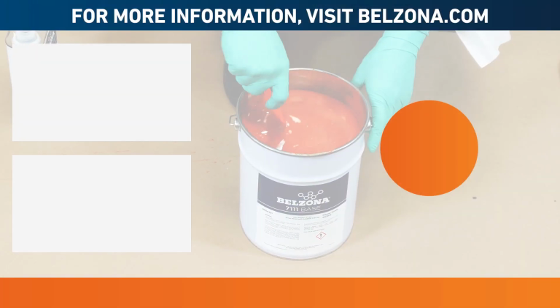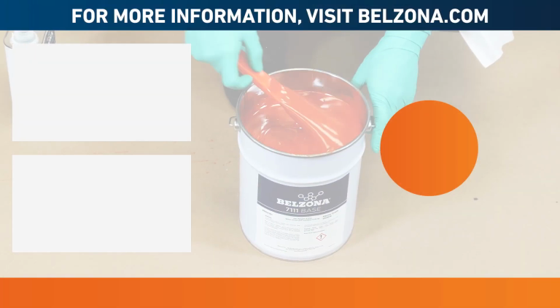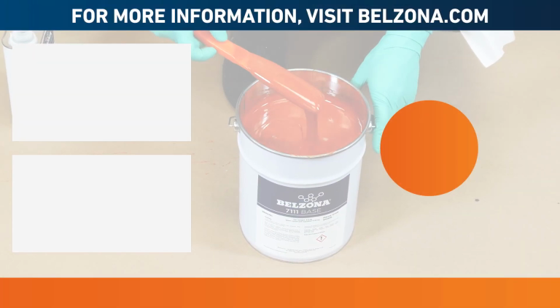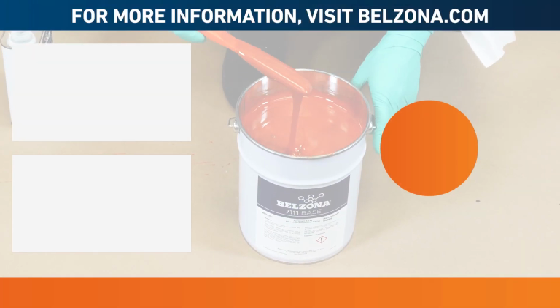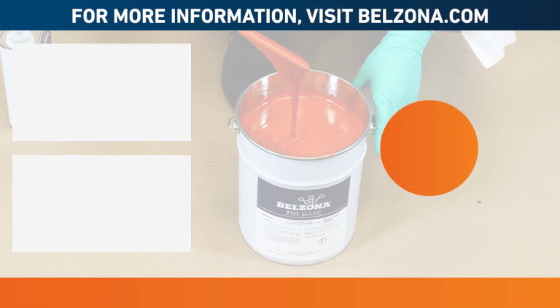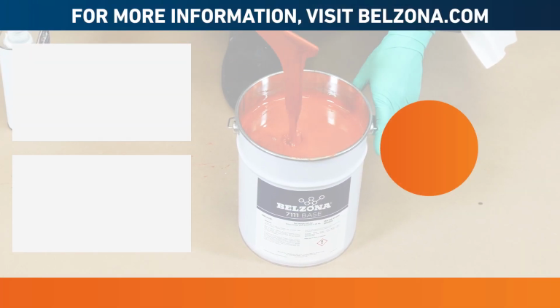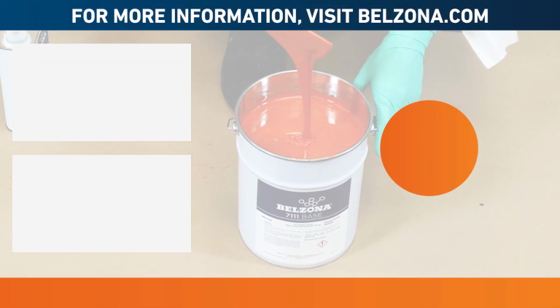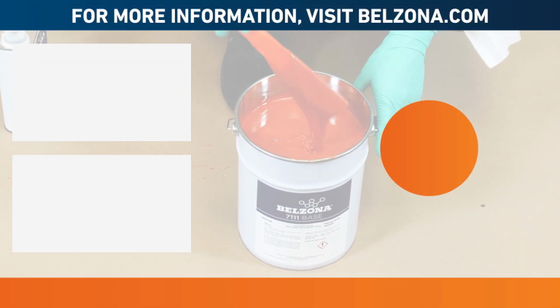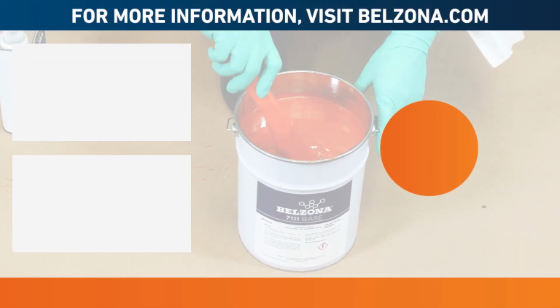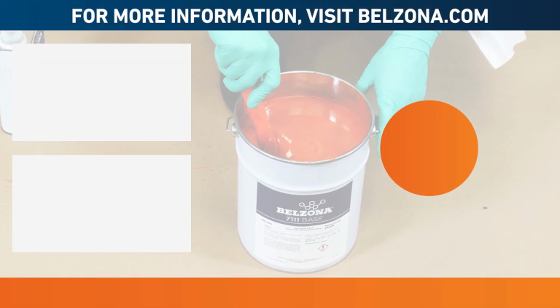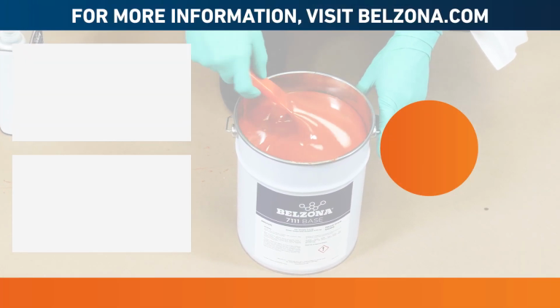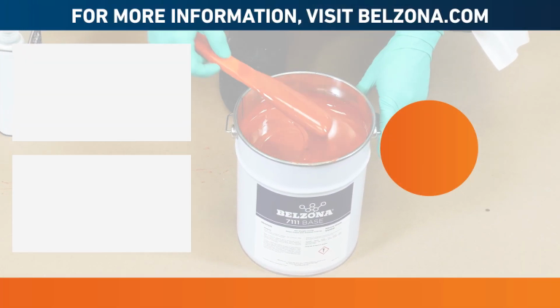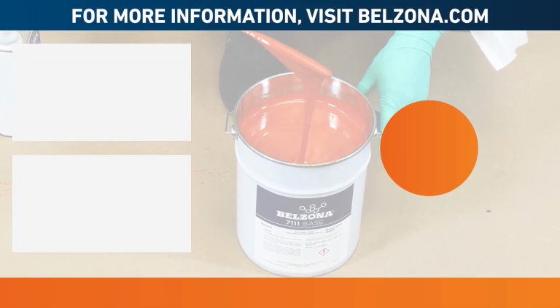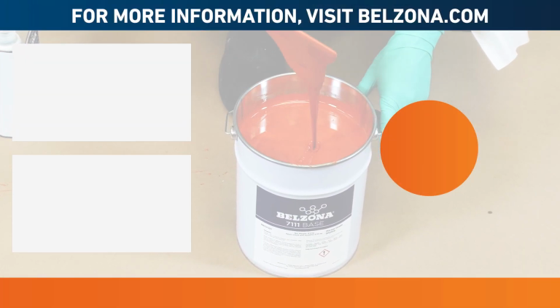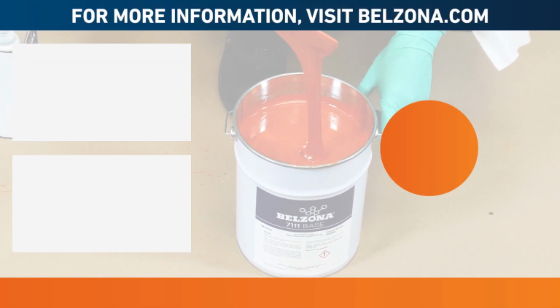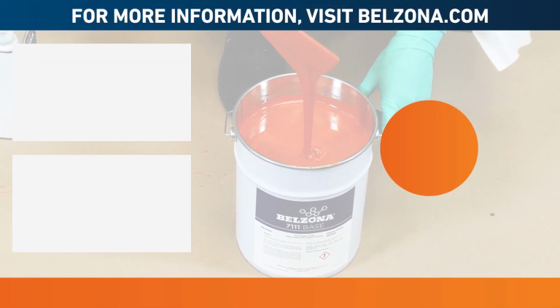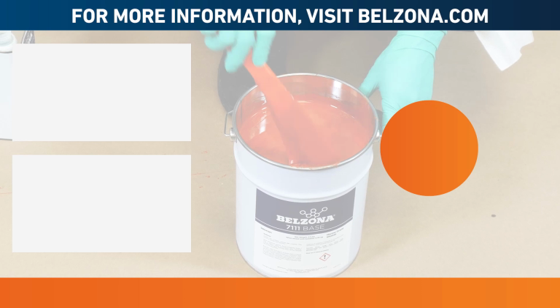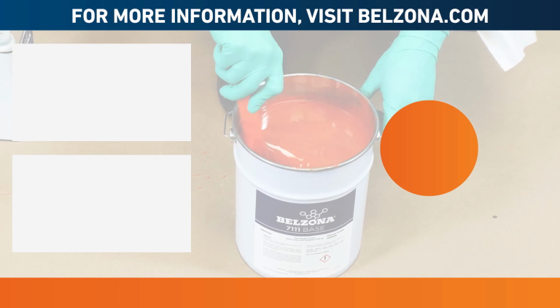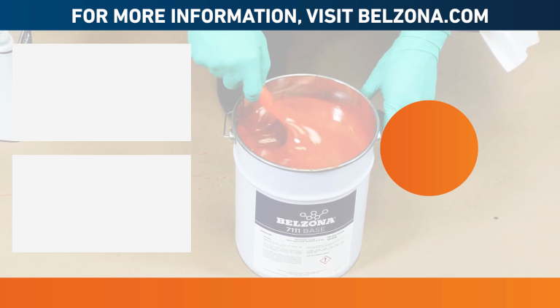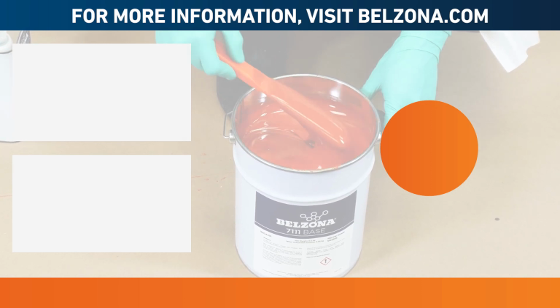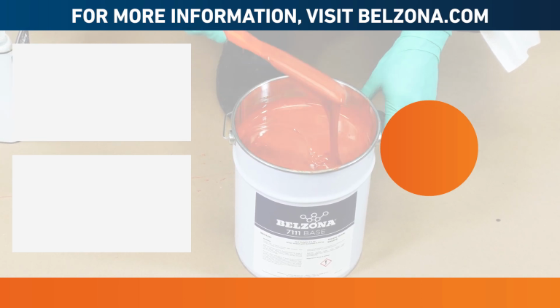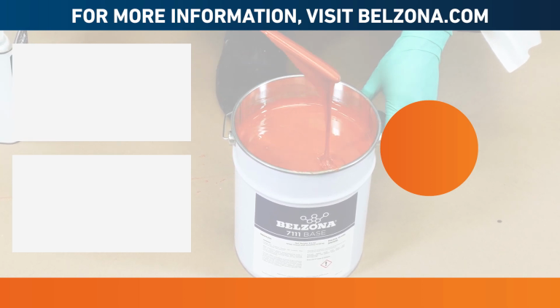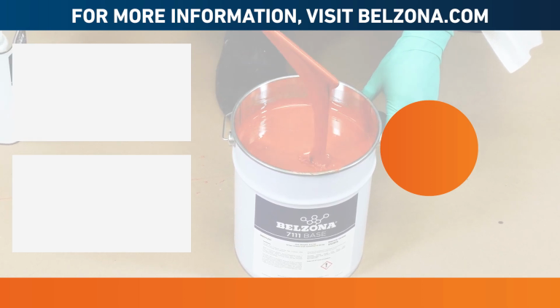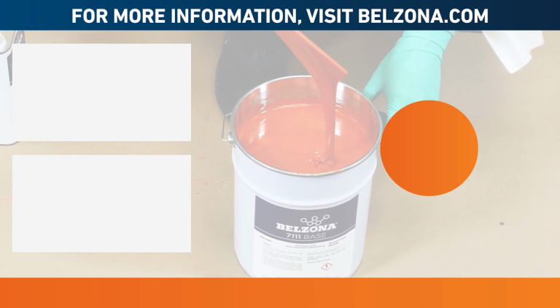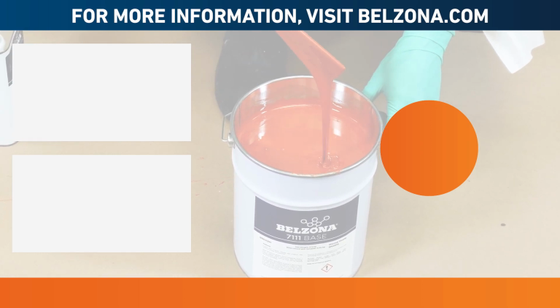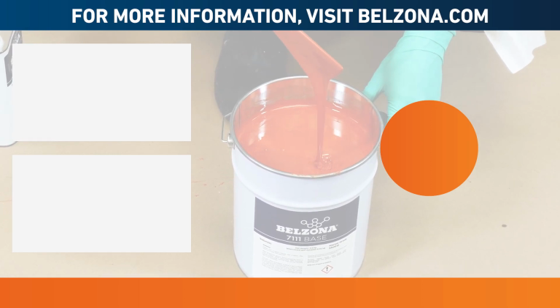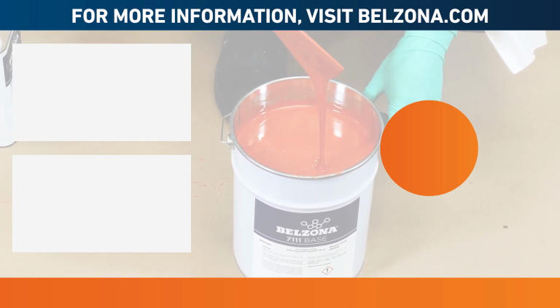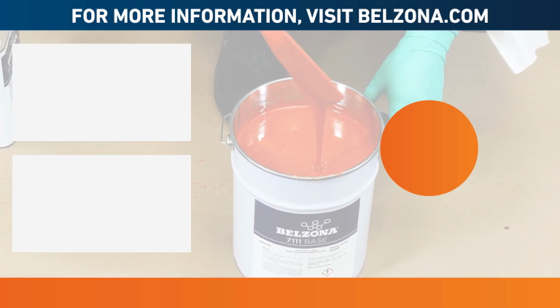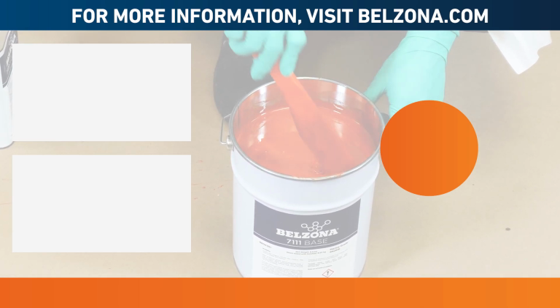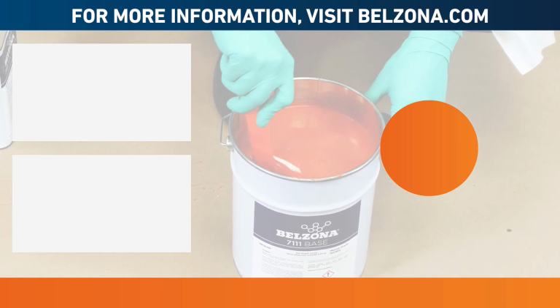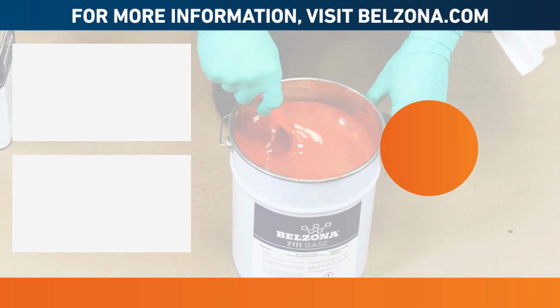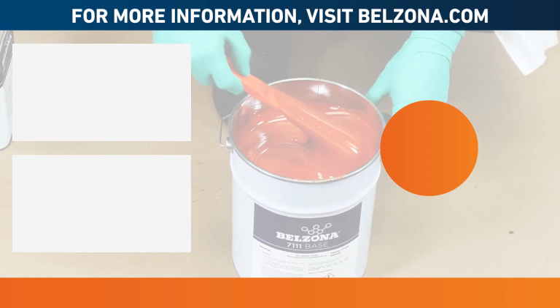To get more information about Belzona 7111, please visit www.belzona.com.